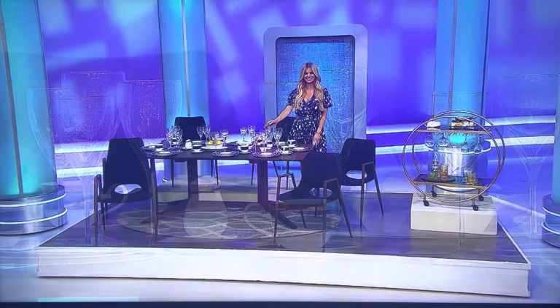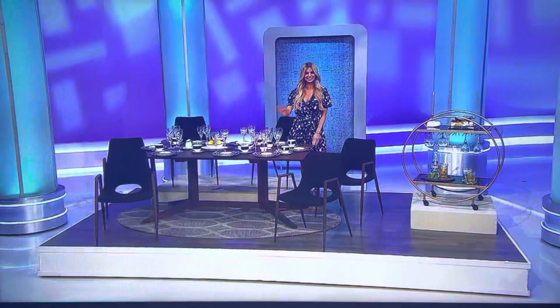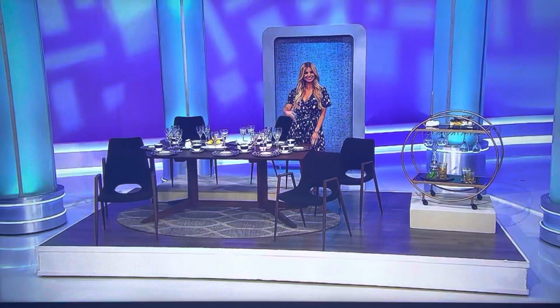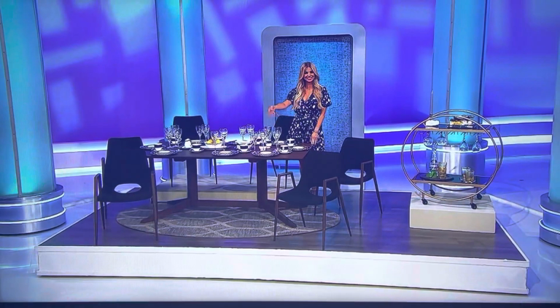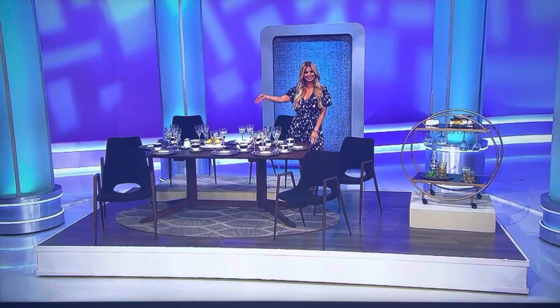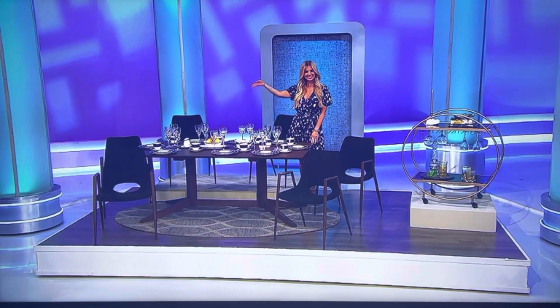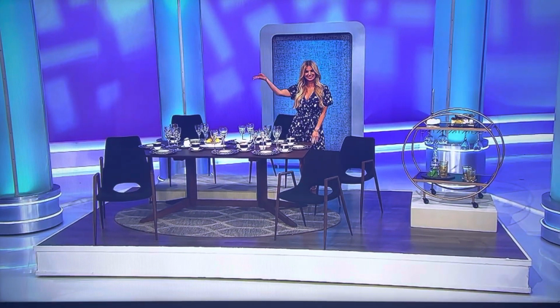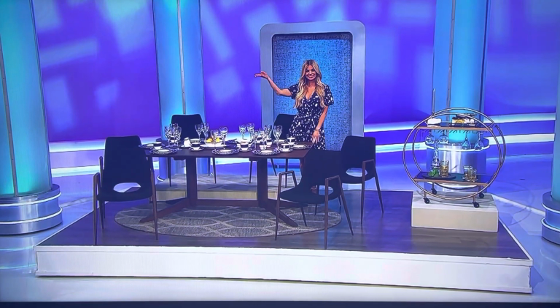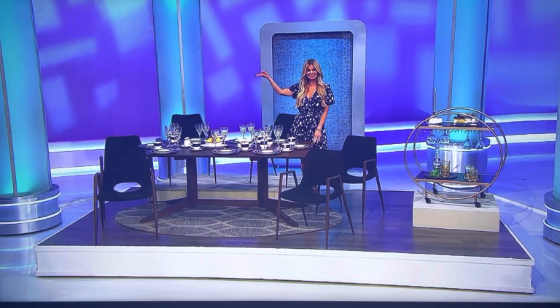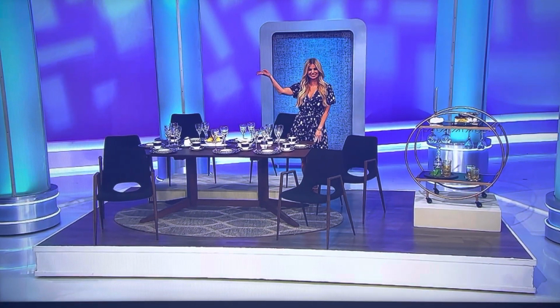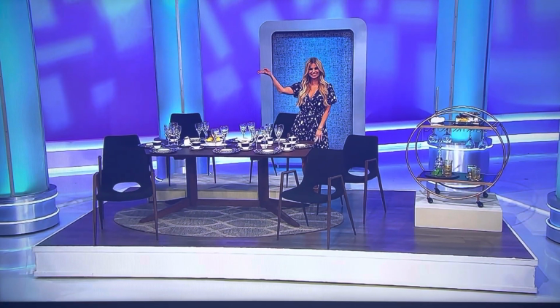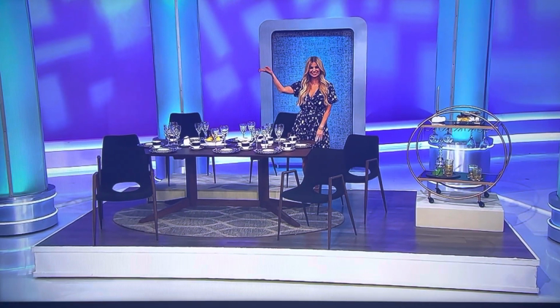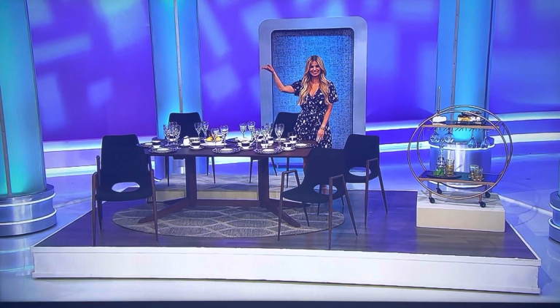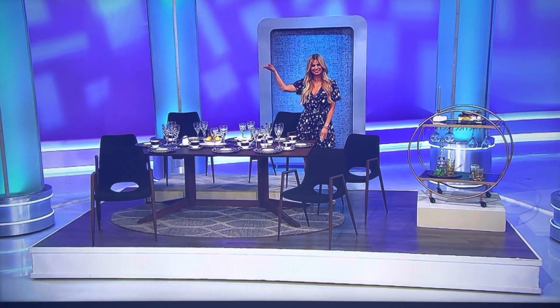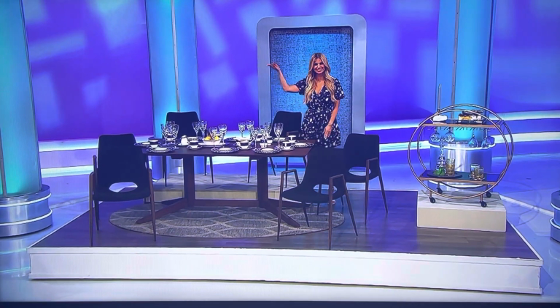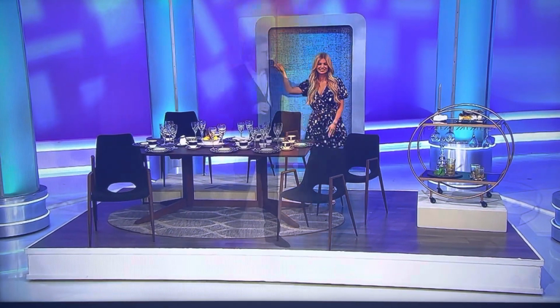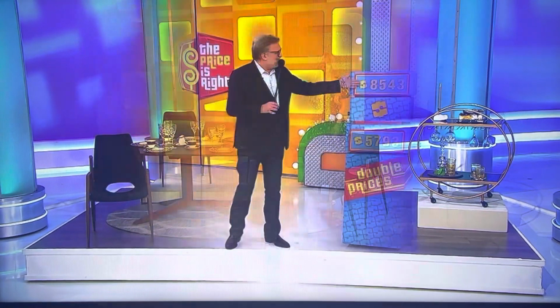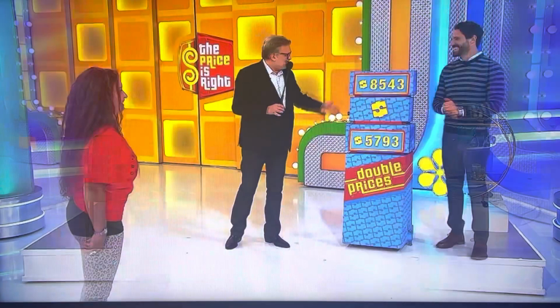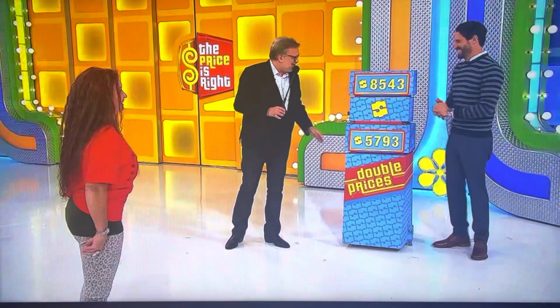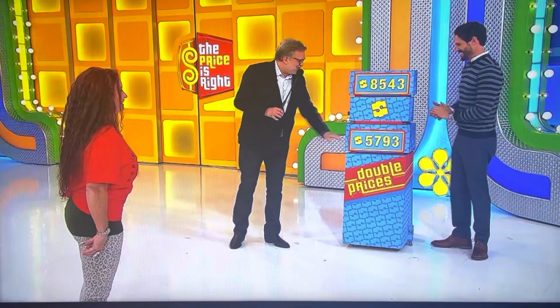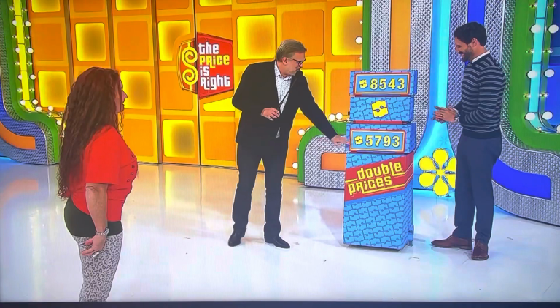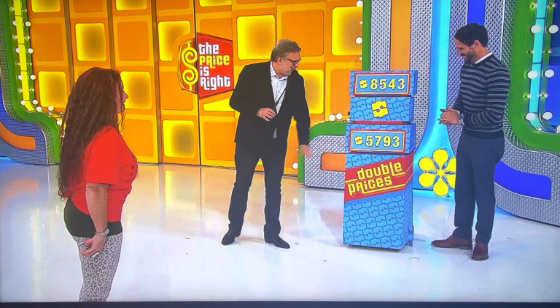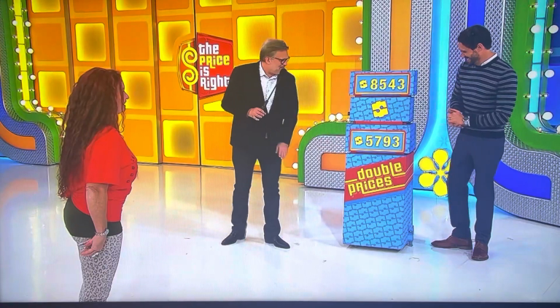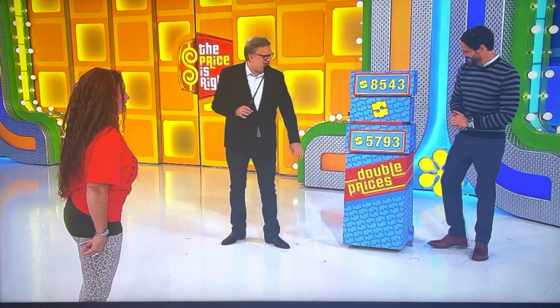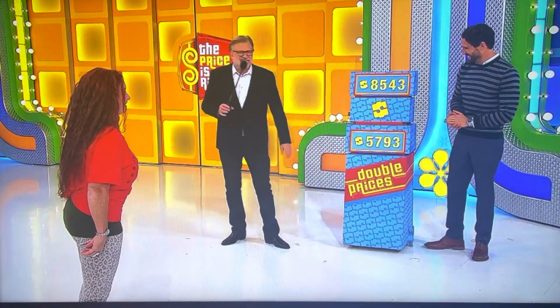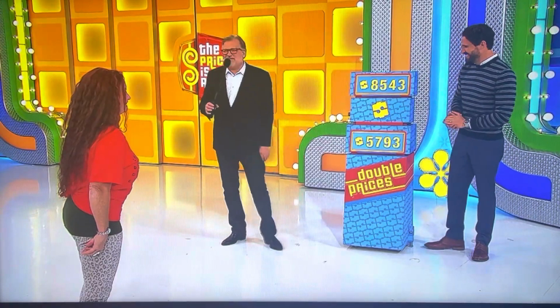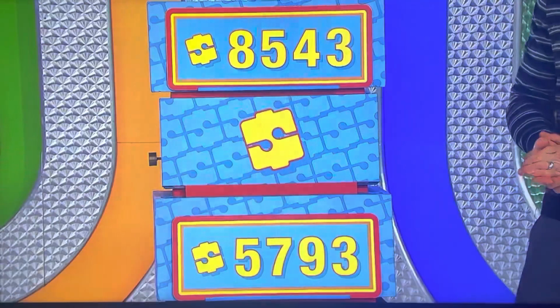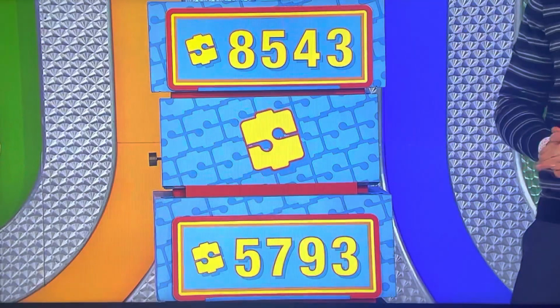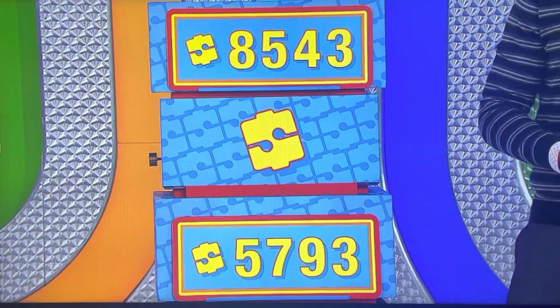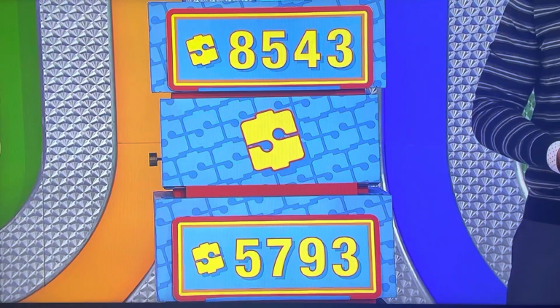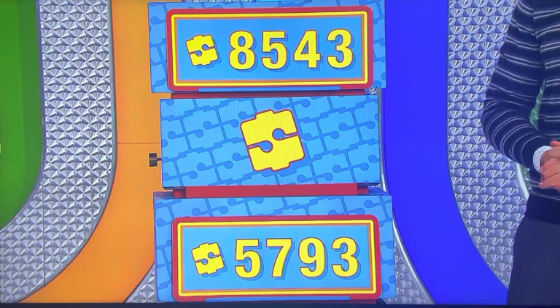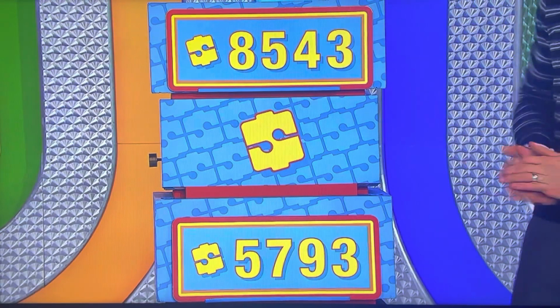Back to you, Drew! Thank you, Amber. $8,543 or $5,793. What do you think, Nancy?